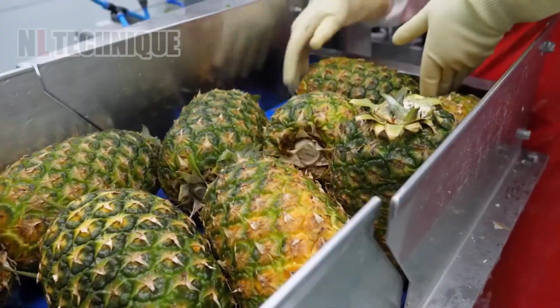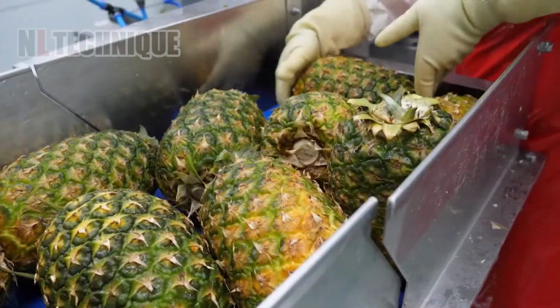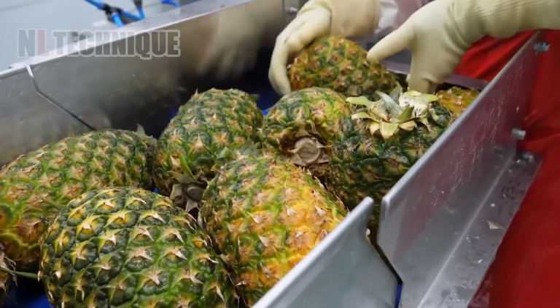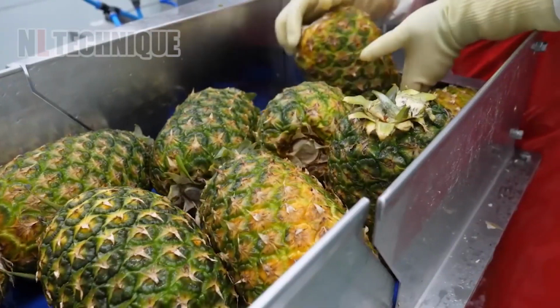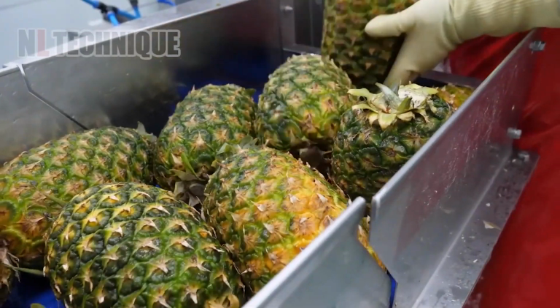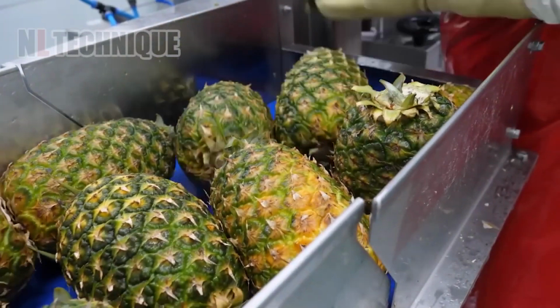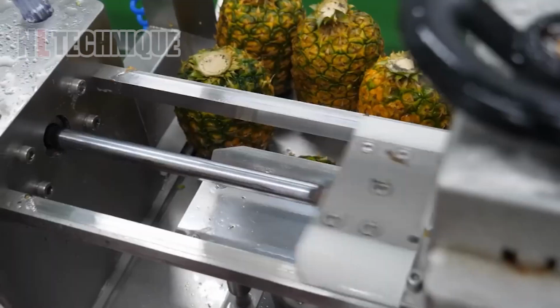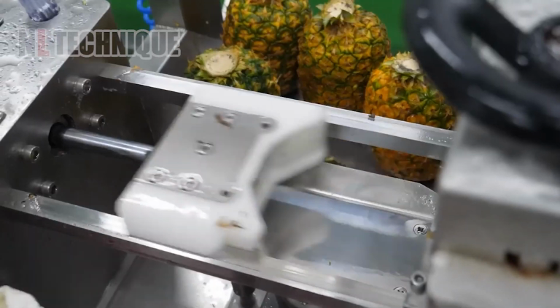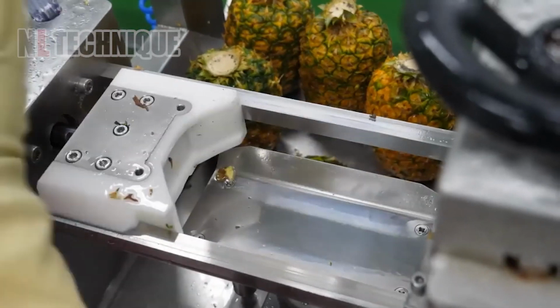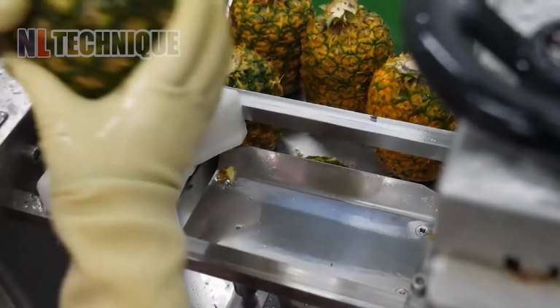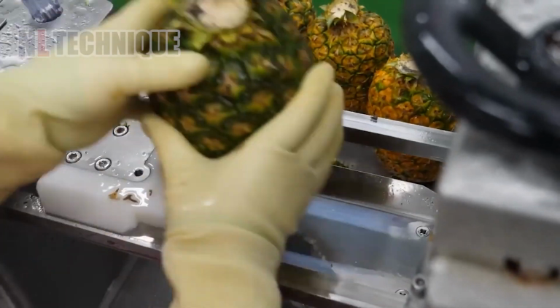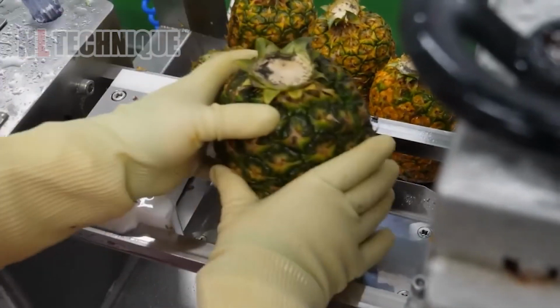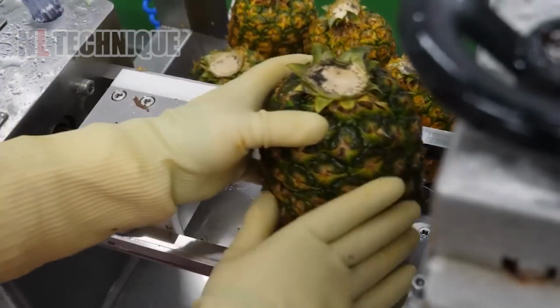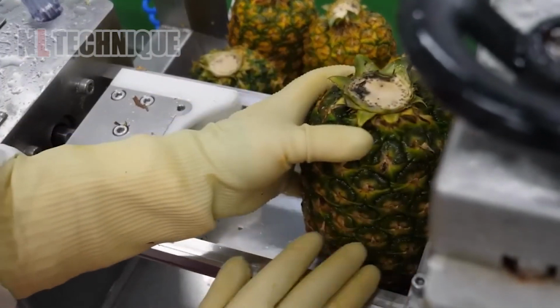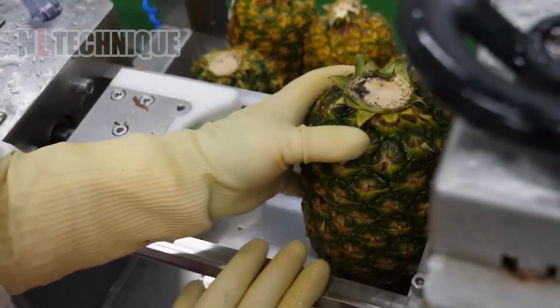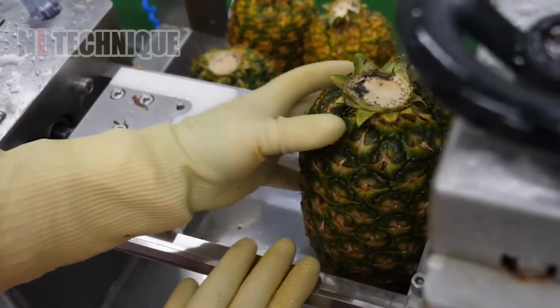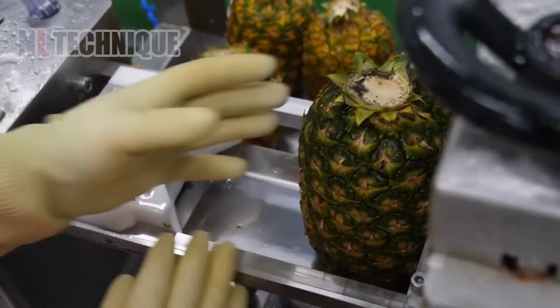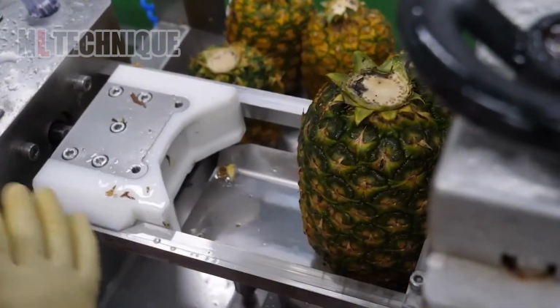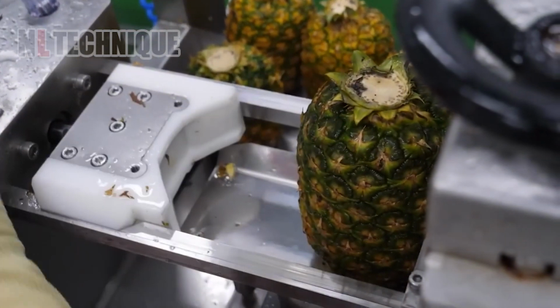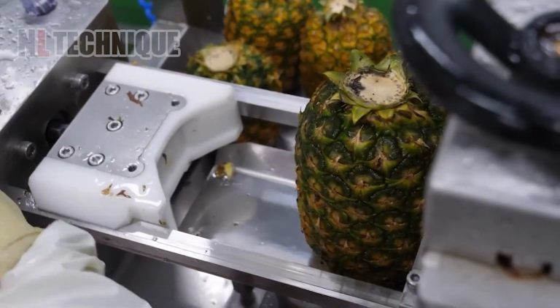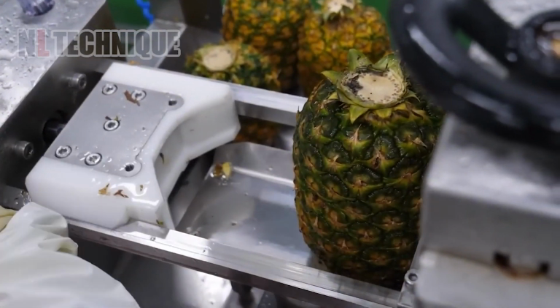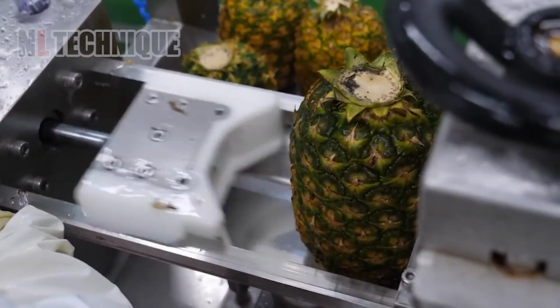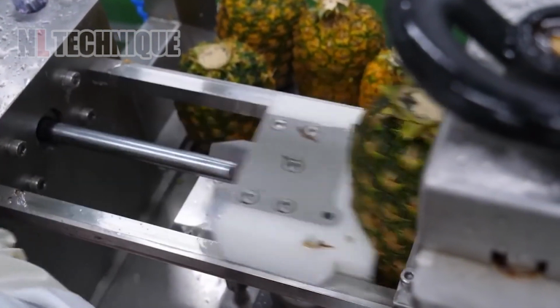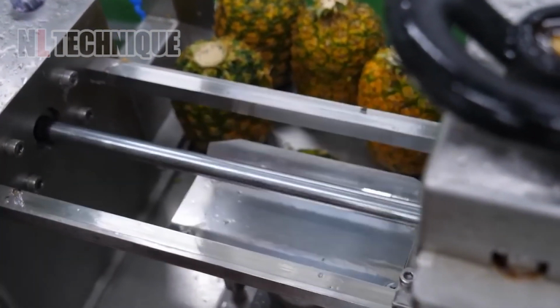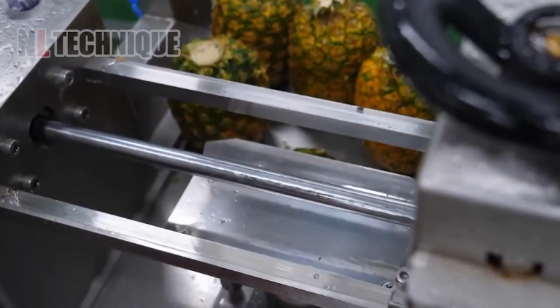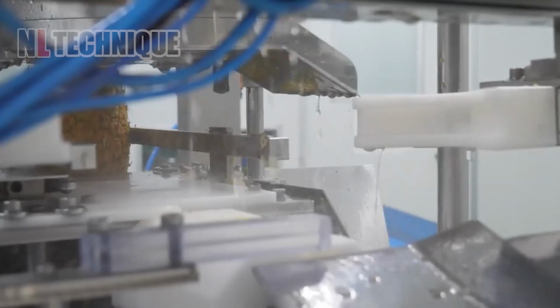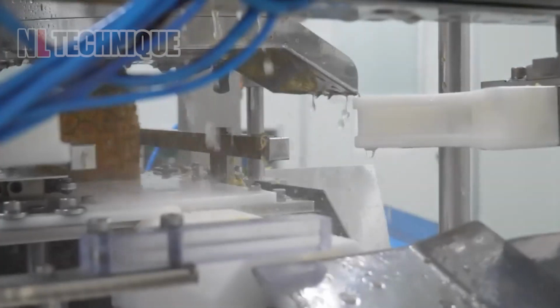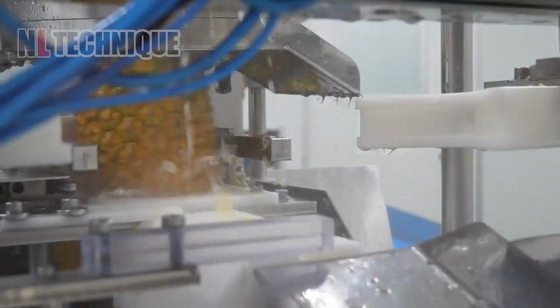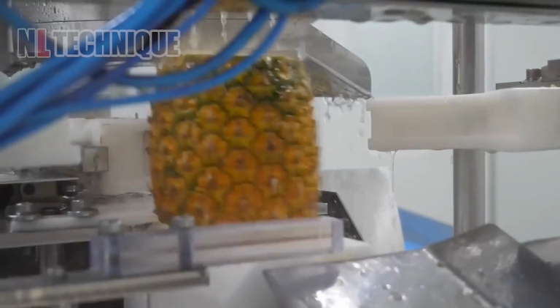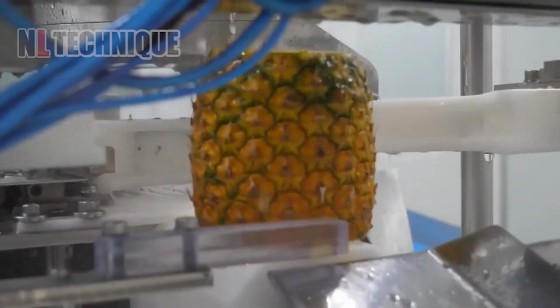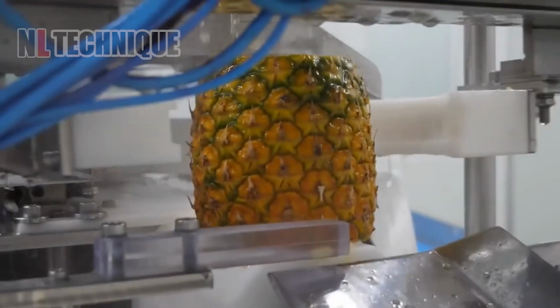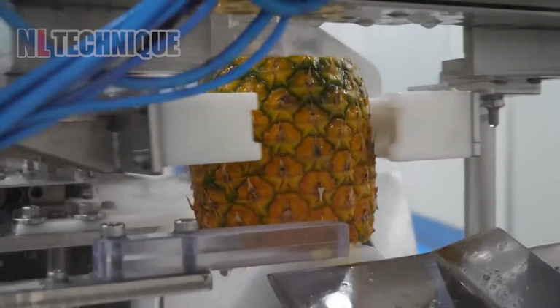Peeling pineapple is no longer a nightmare if you have this specialized cutter — it handles the task quickly and easily.